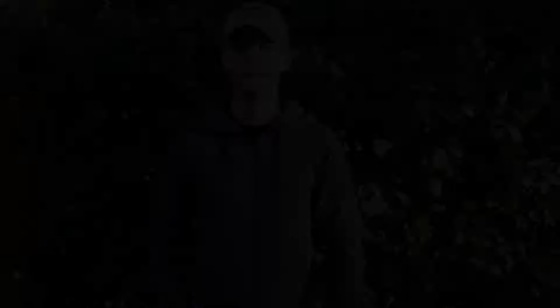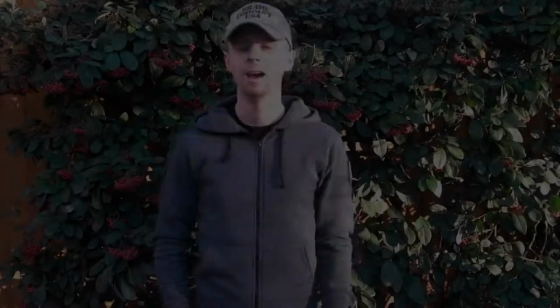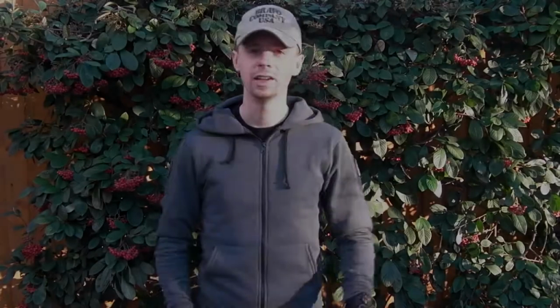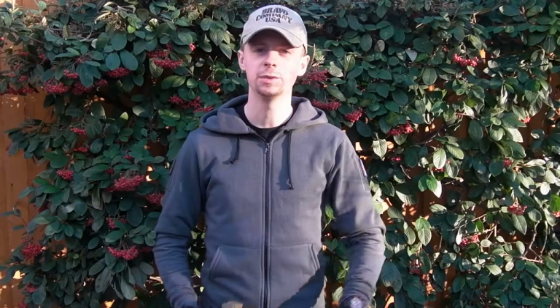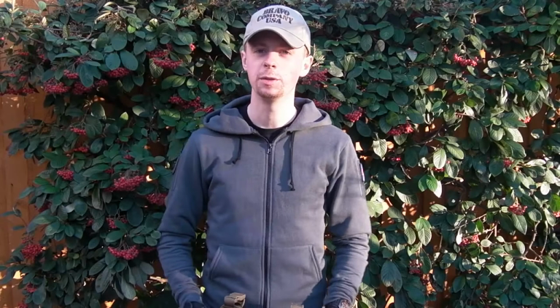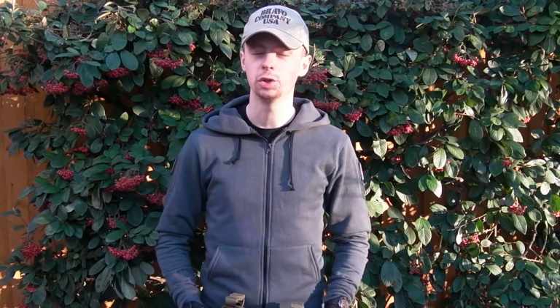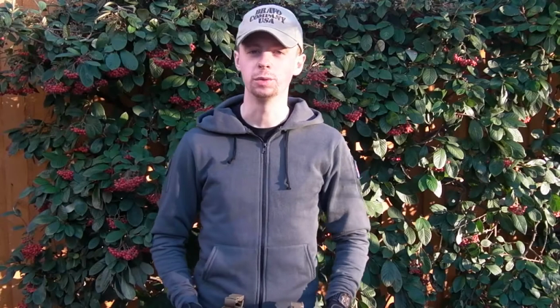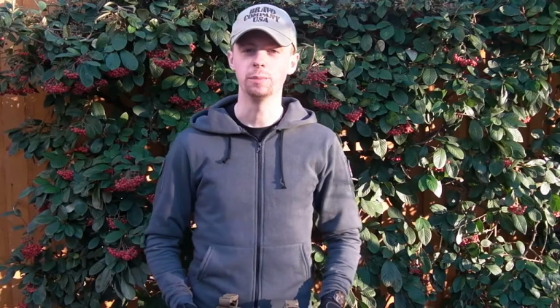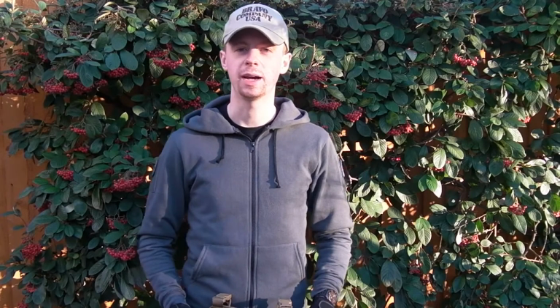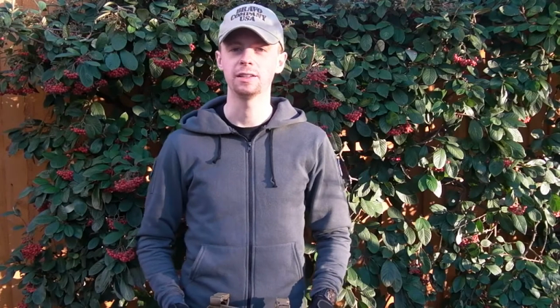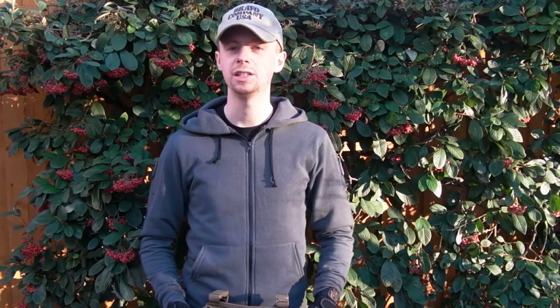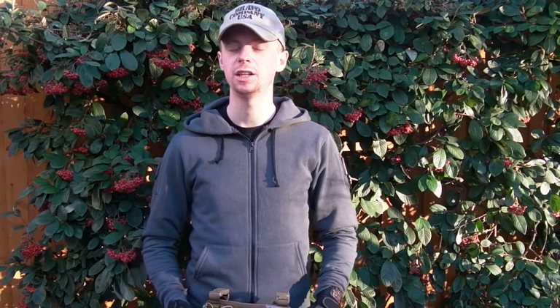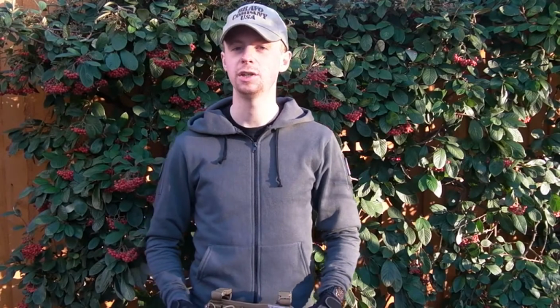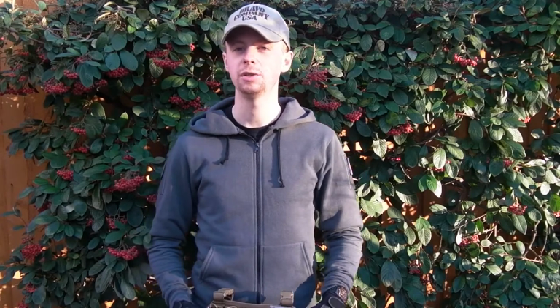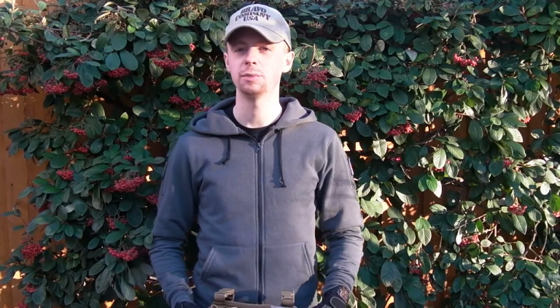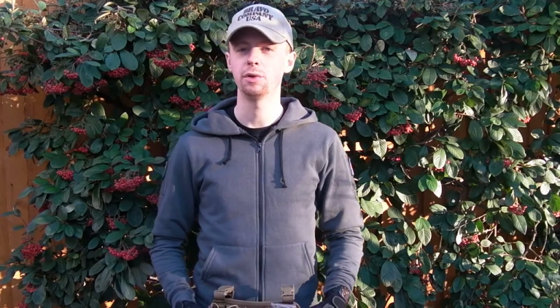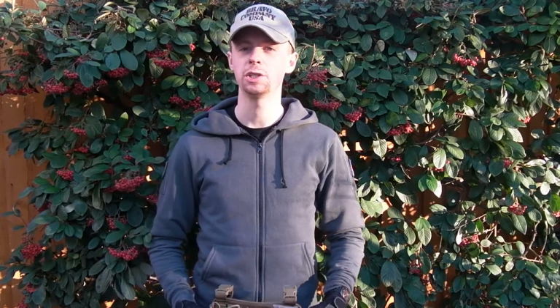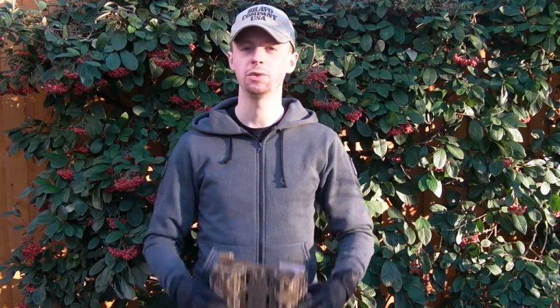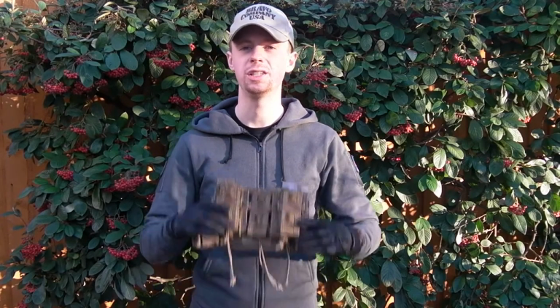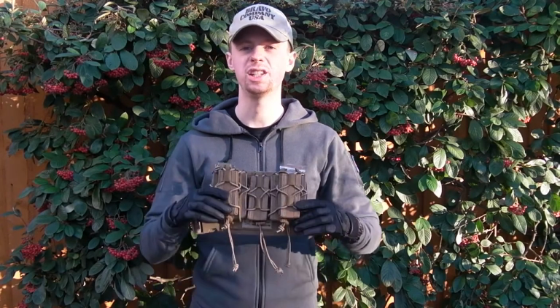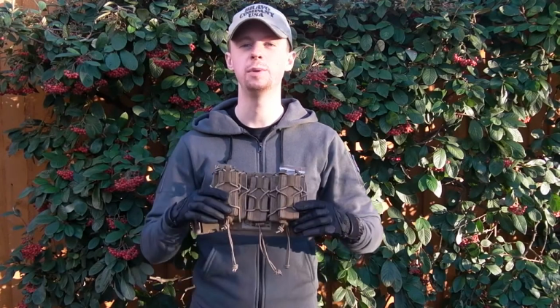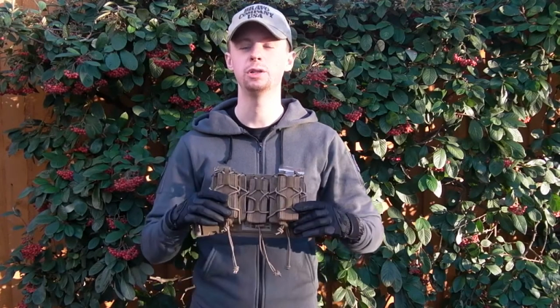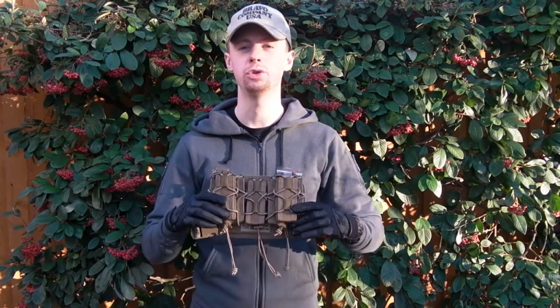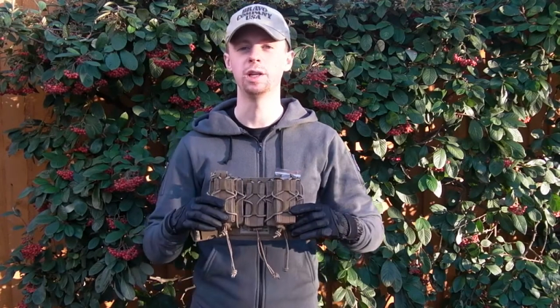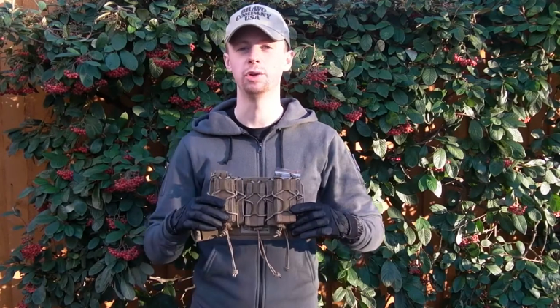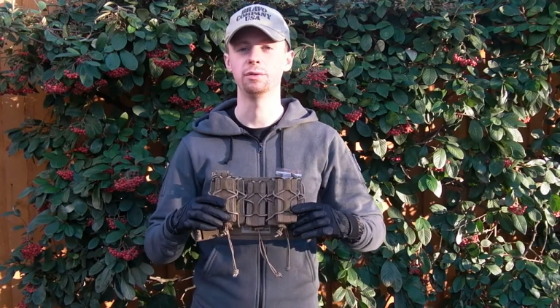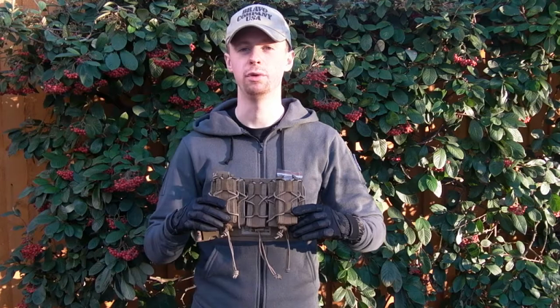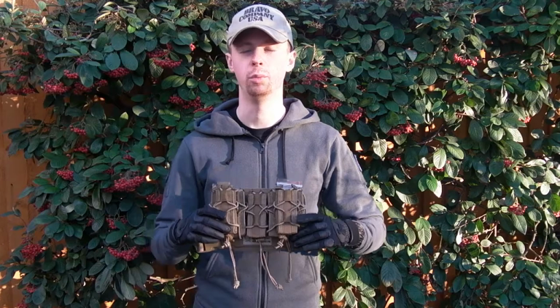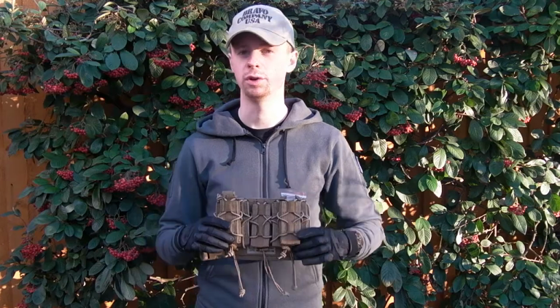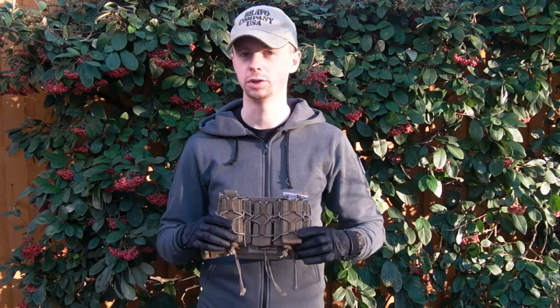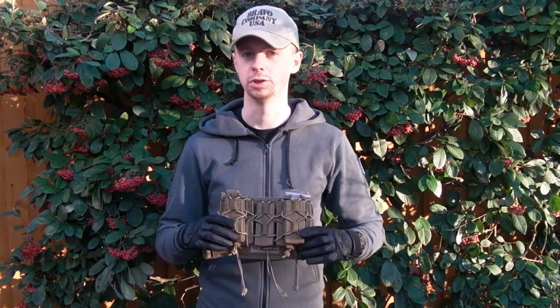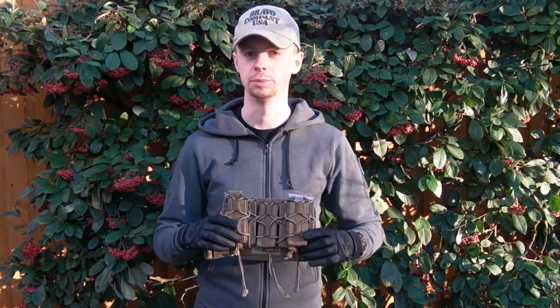Hey guys, my name's Chris, welcome back. Today's video is going to be focusing on the Sabre Dropleg Rig from Warrior Assault System.